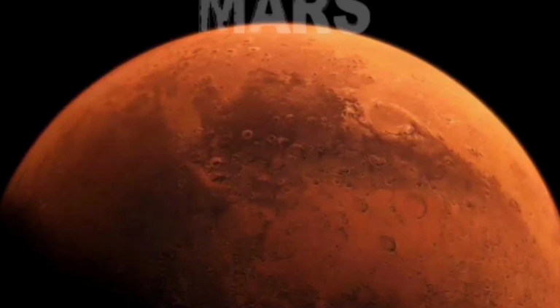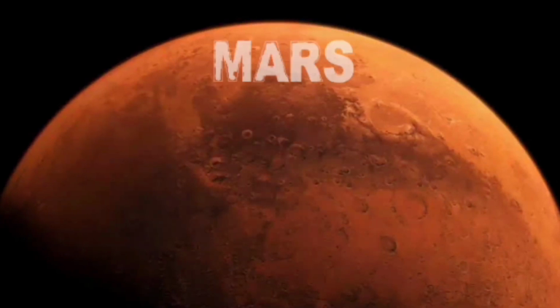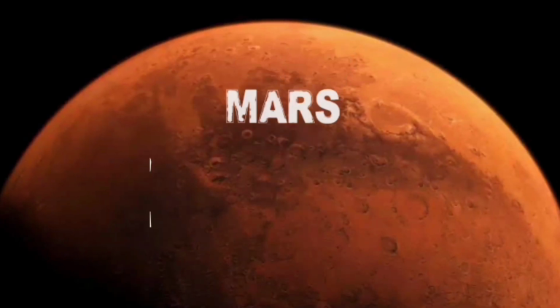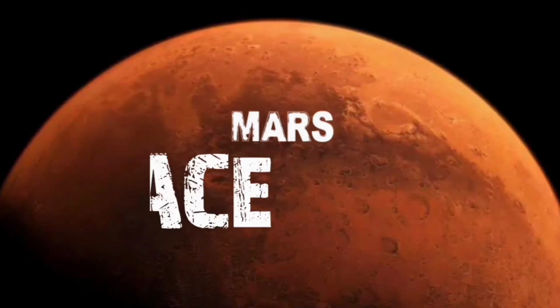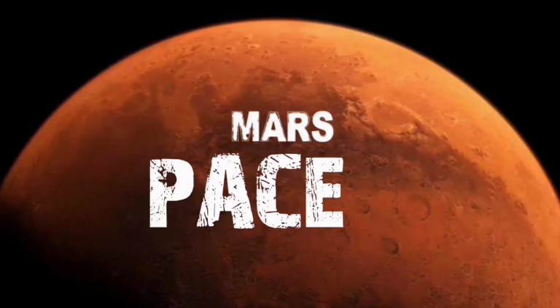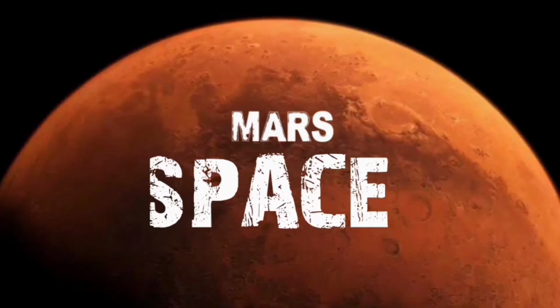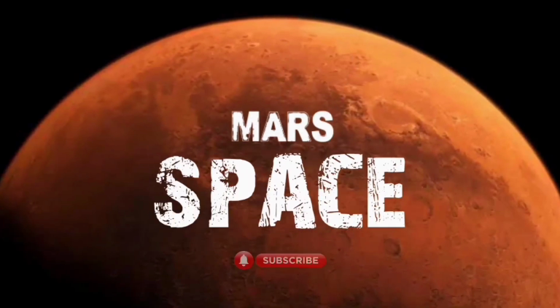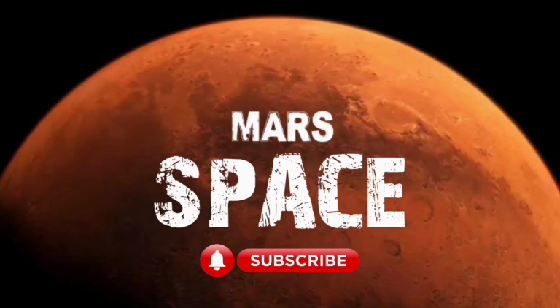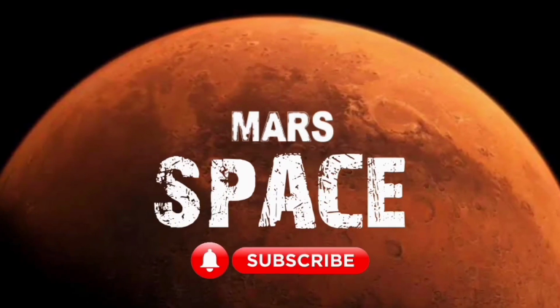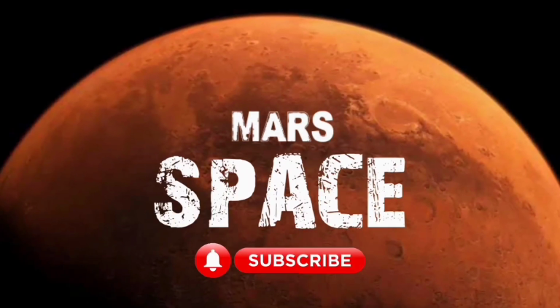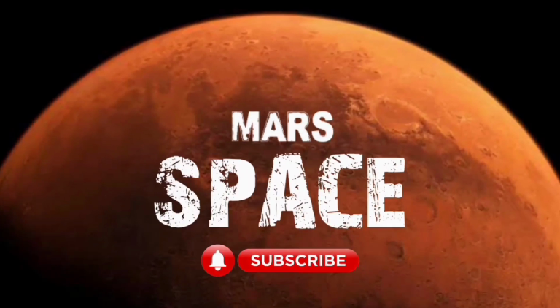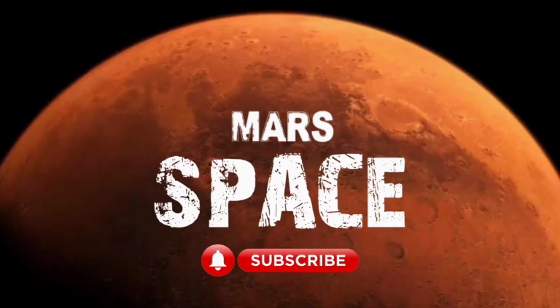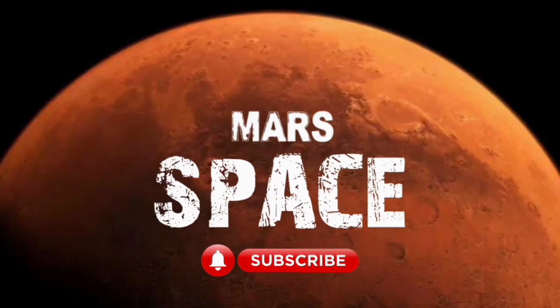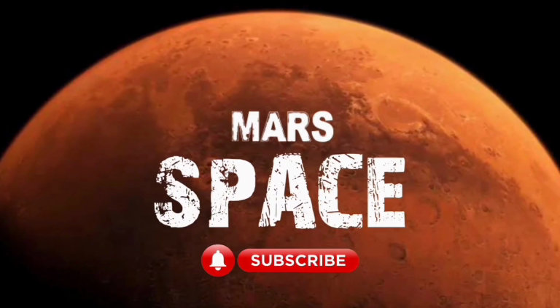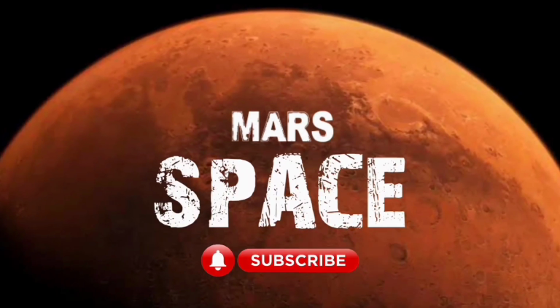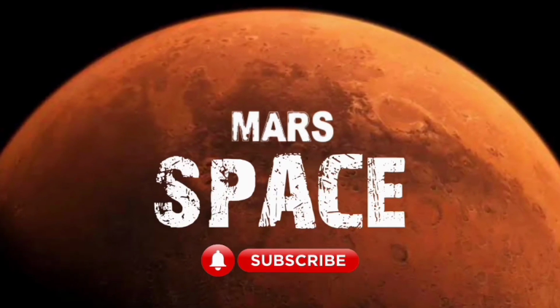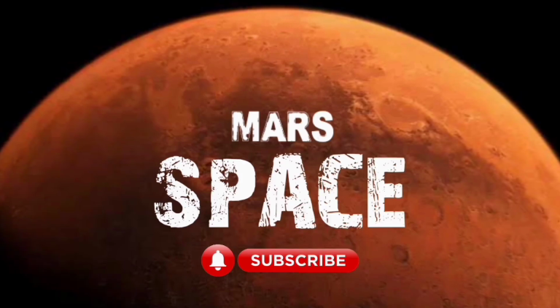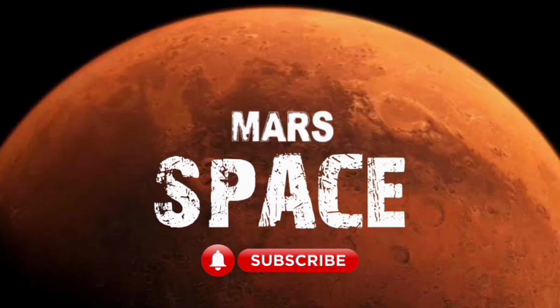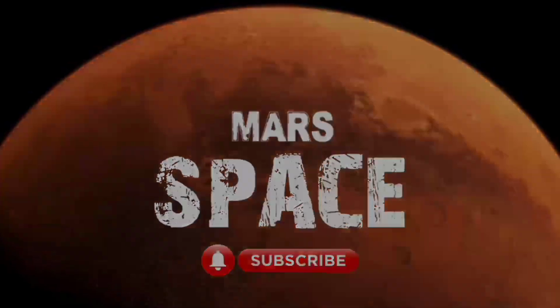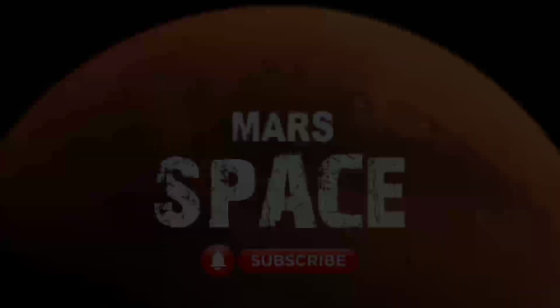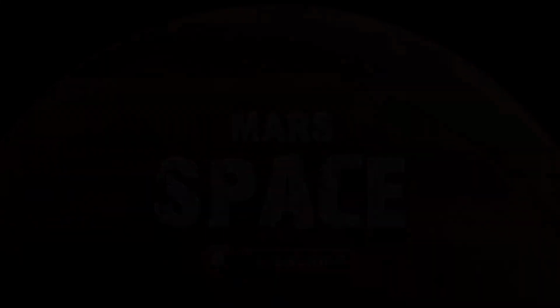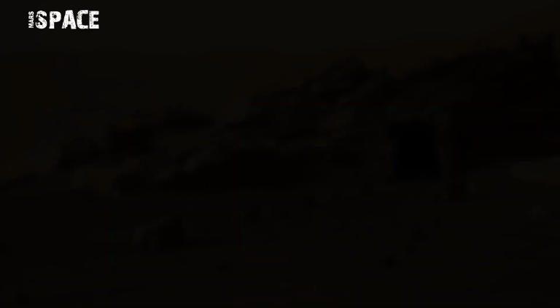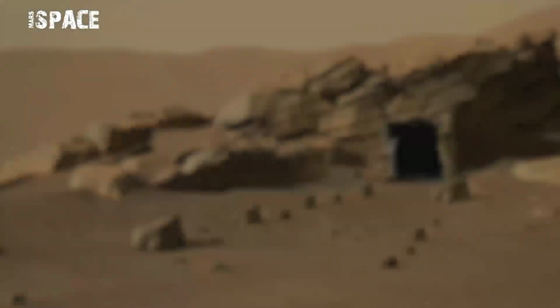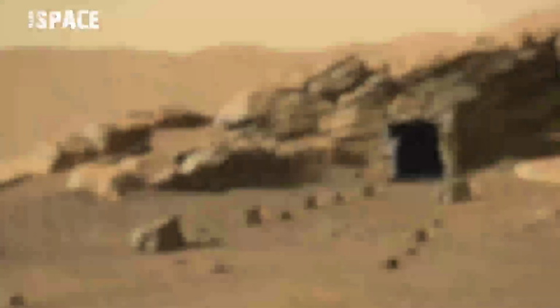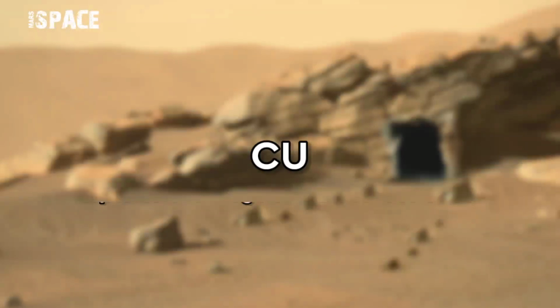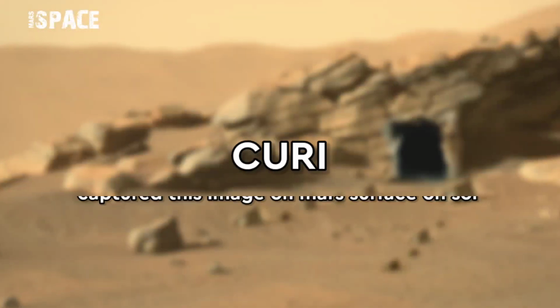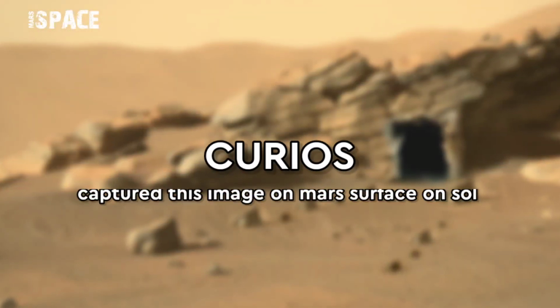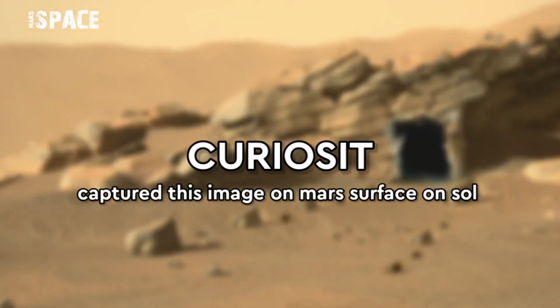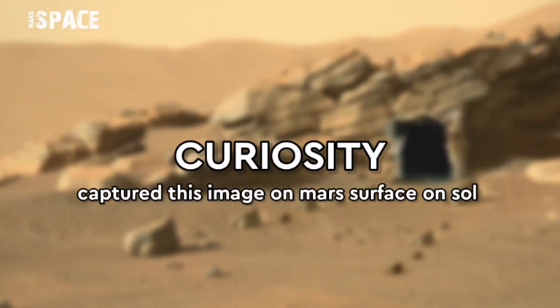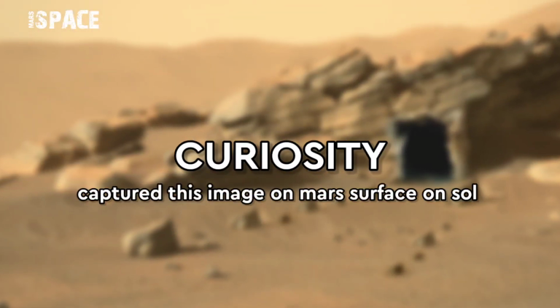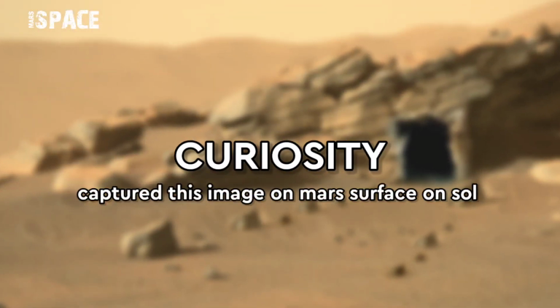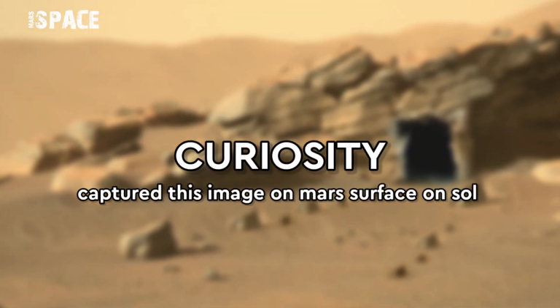Hello my dear friends, welcome back to our YouTube channel Mars Space. If you're new, hit the bell icon with thumbs up and please watch the full video.